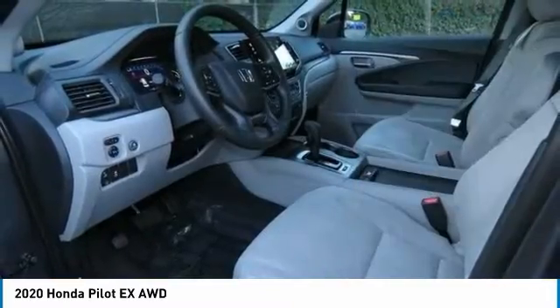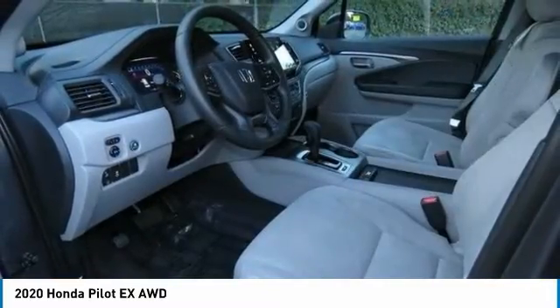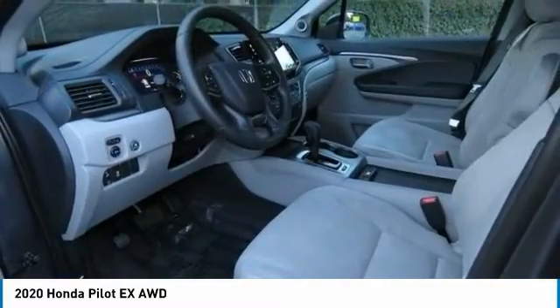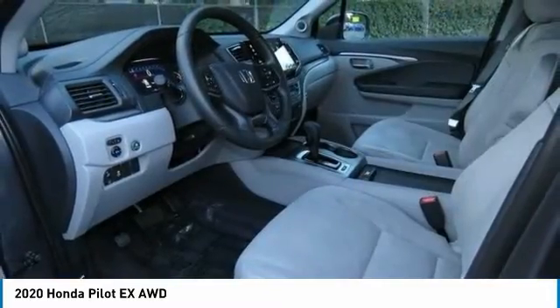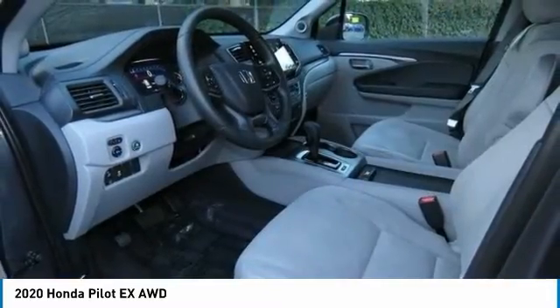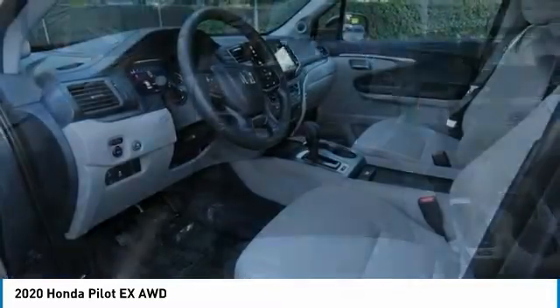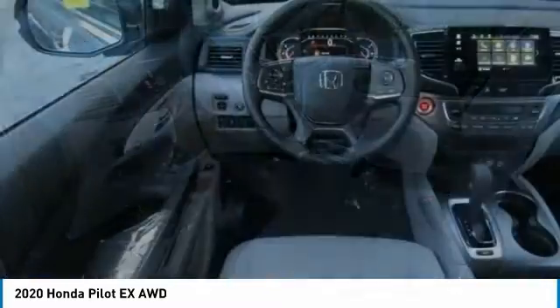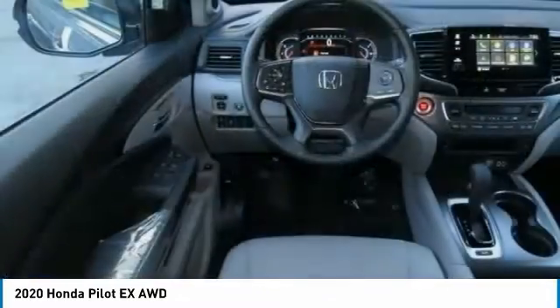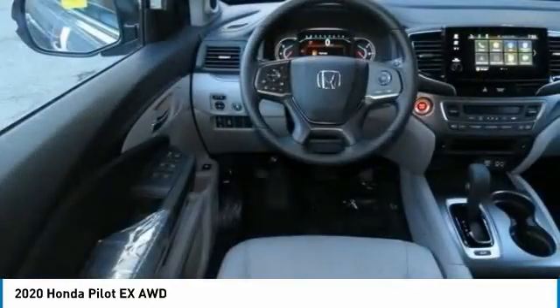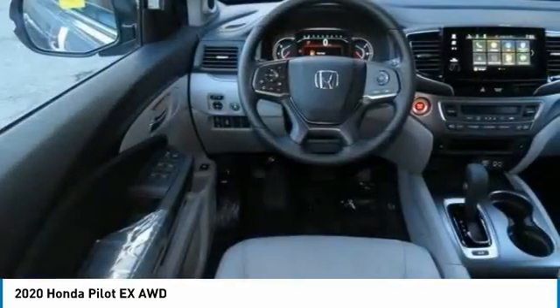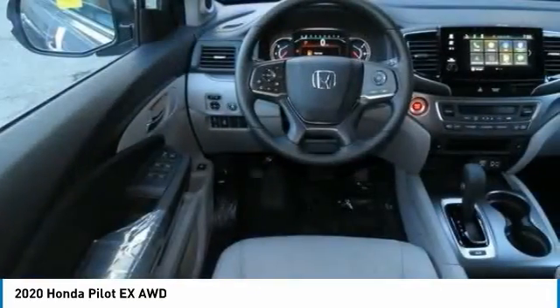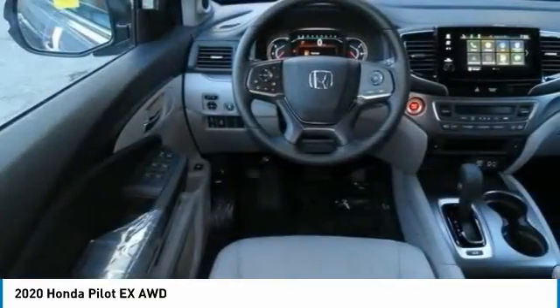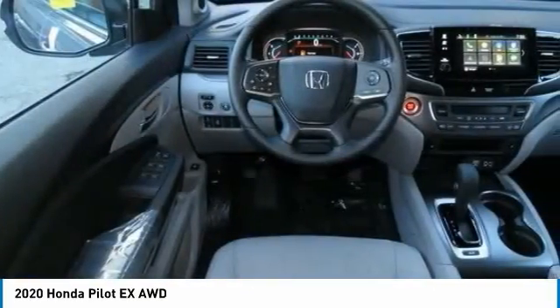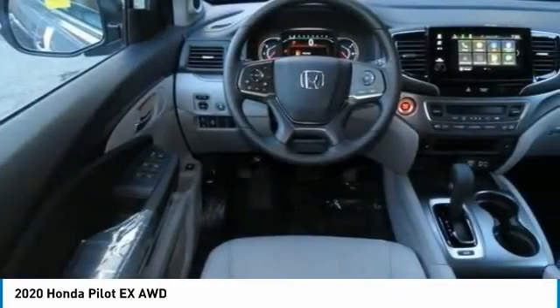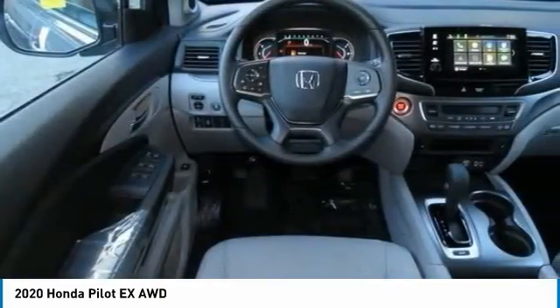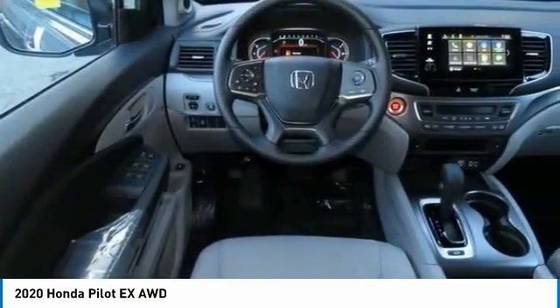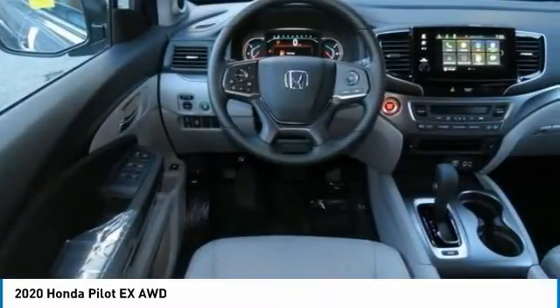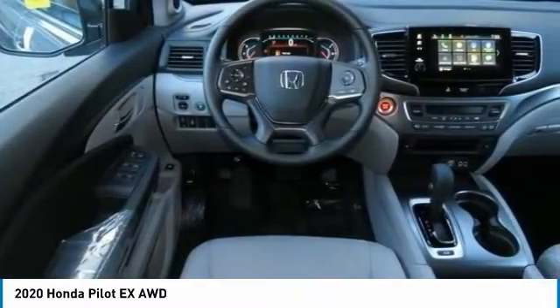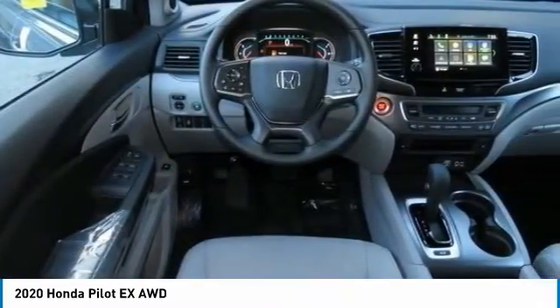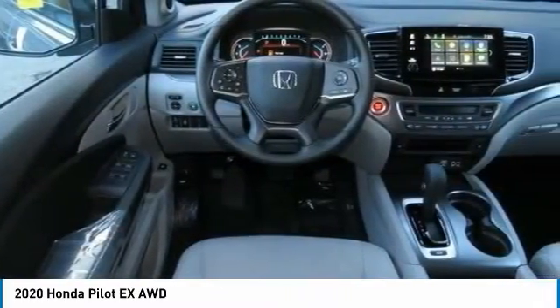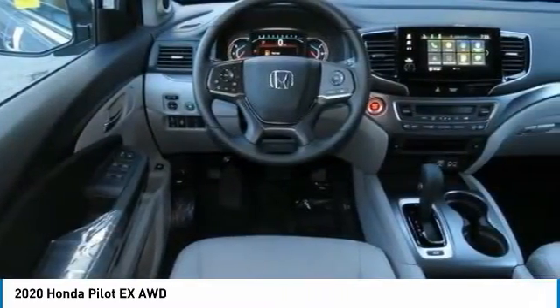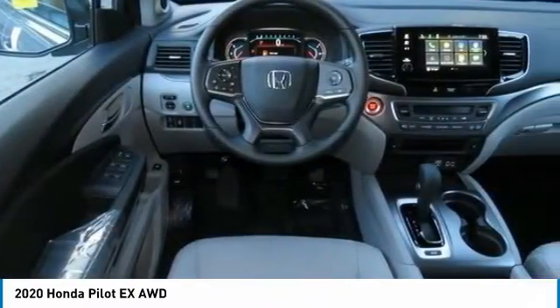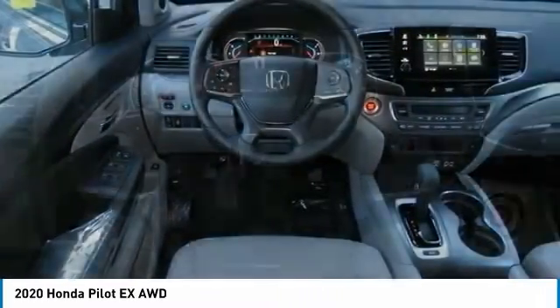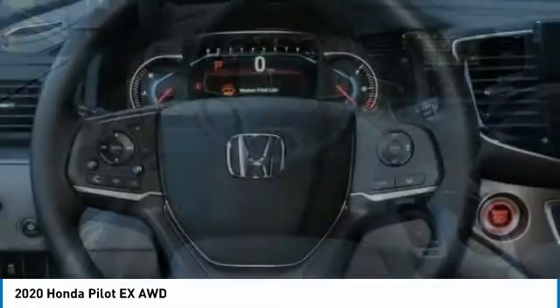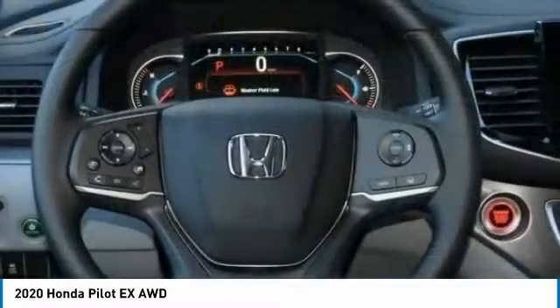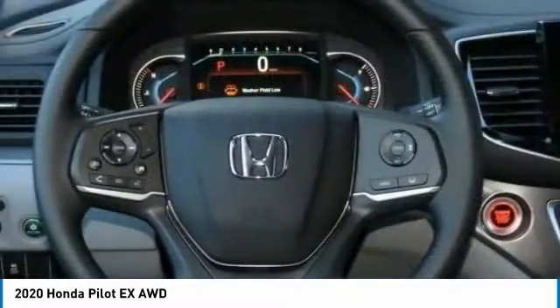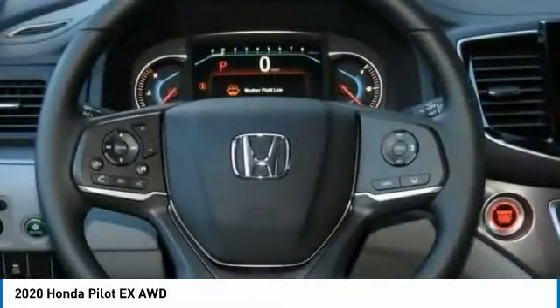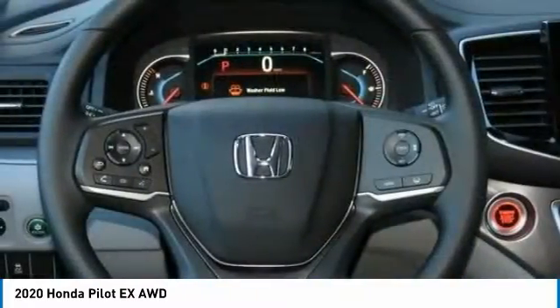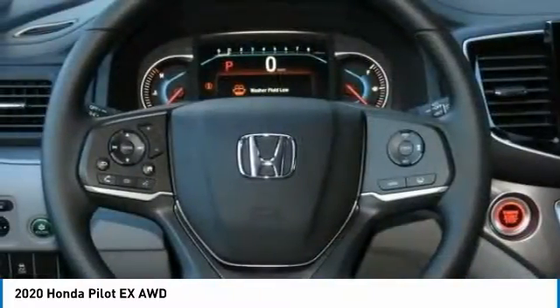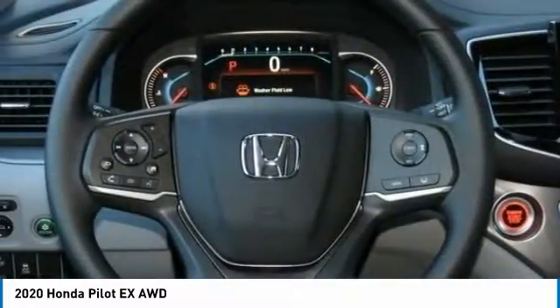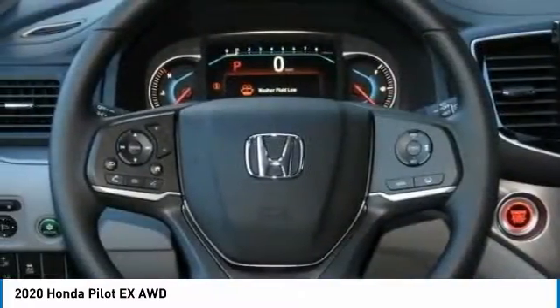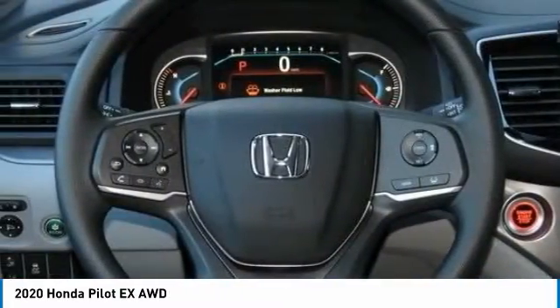Rear spoiler. Remote engine start. Brake assist. Daytime running lights.